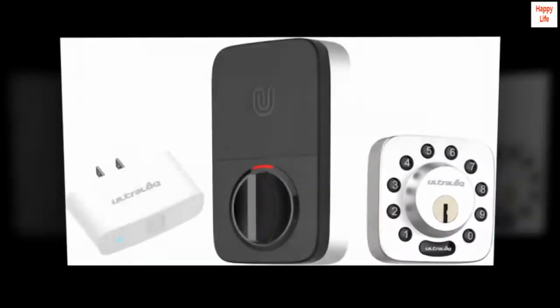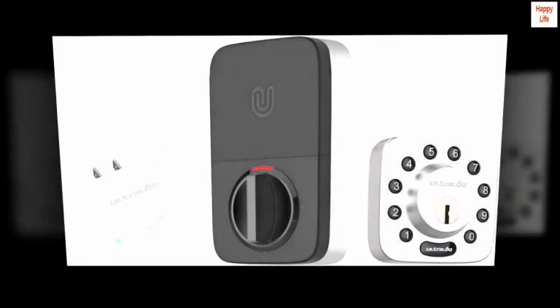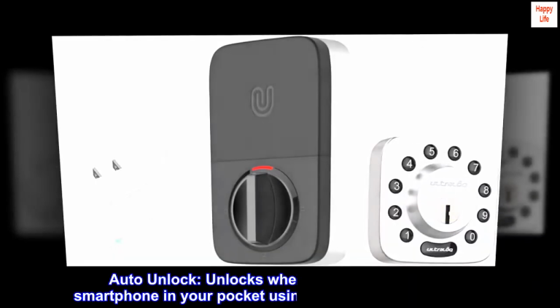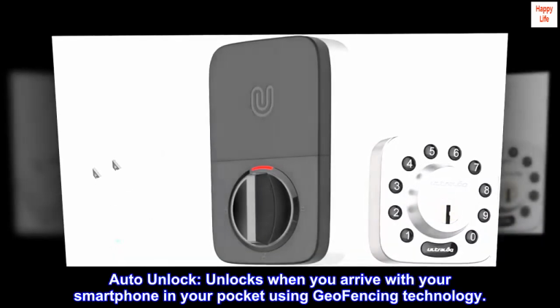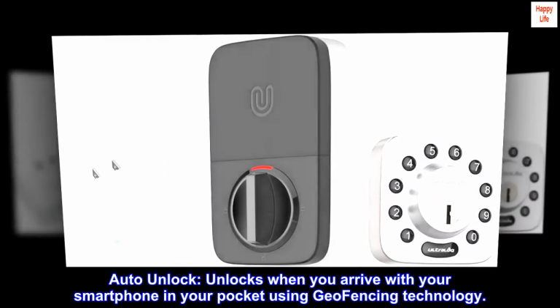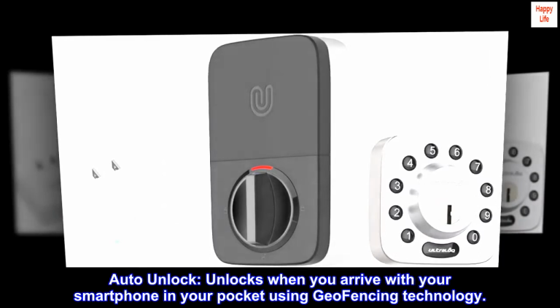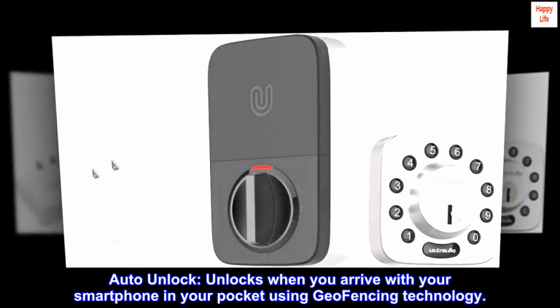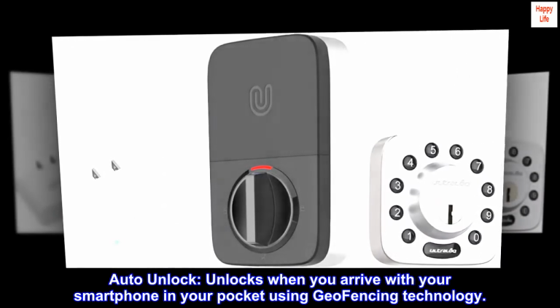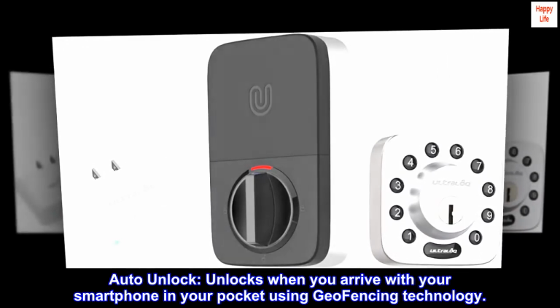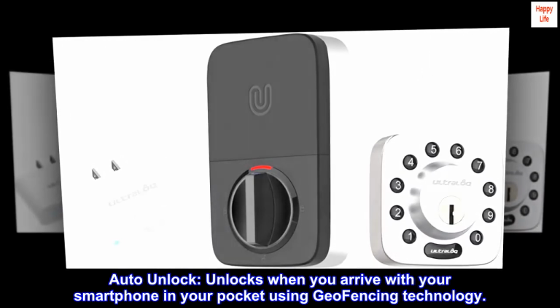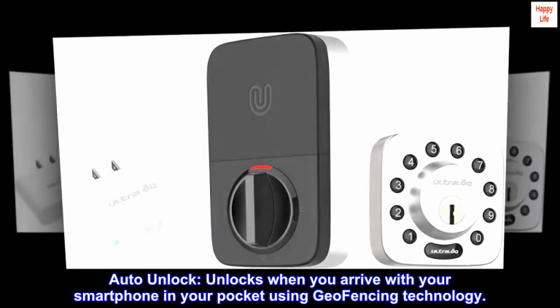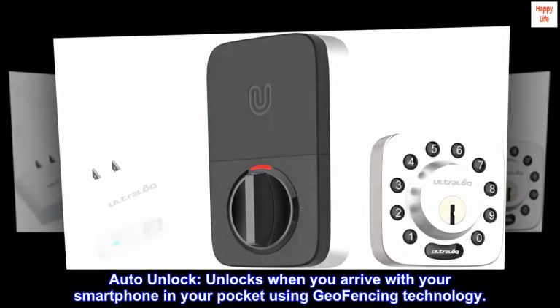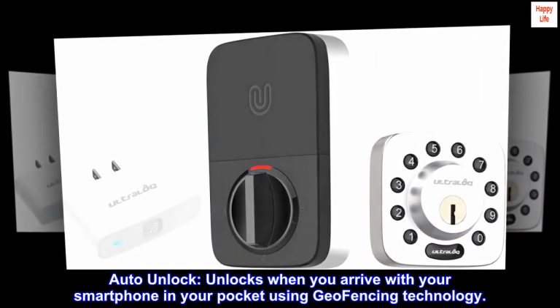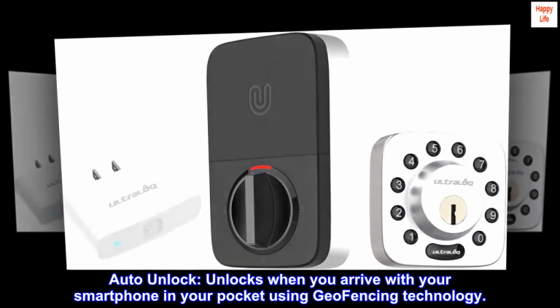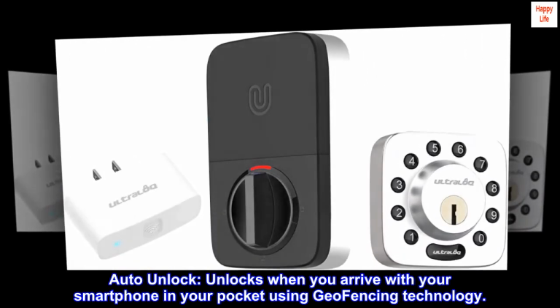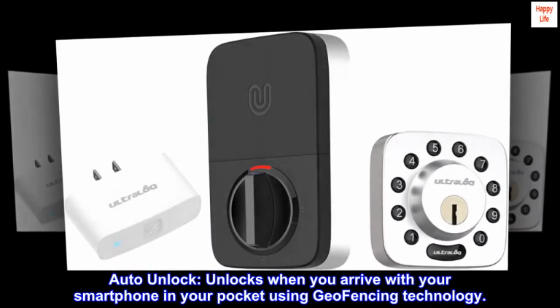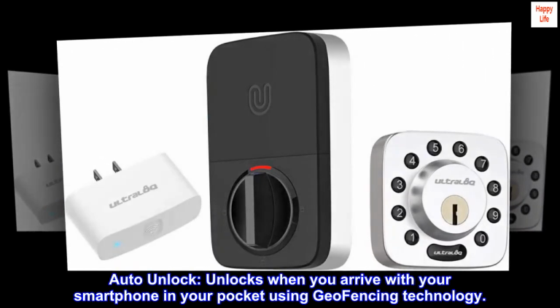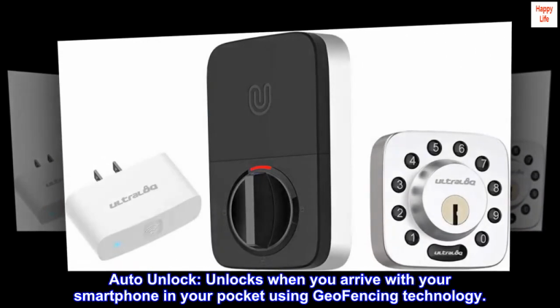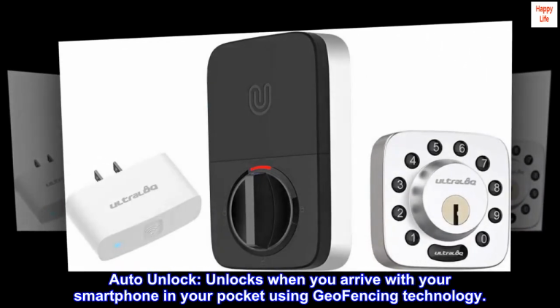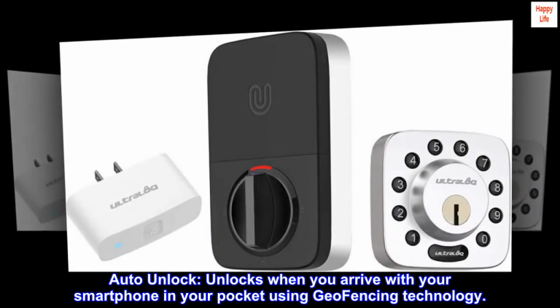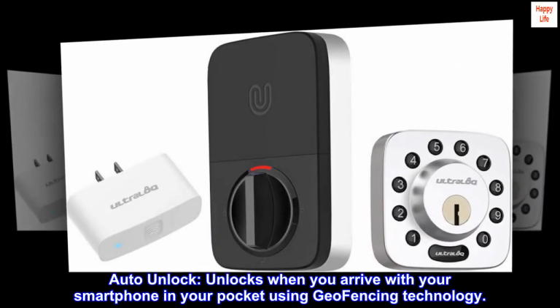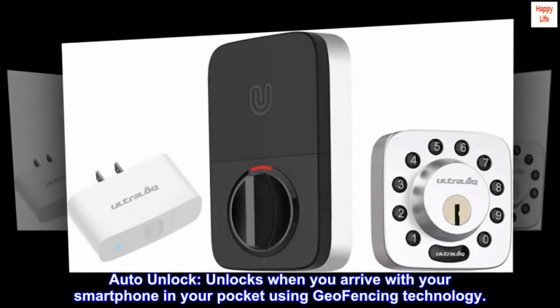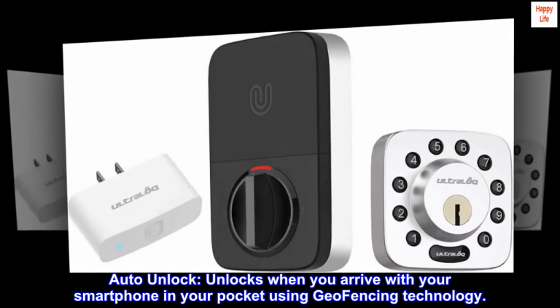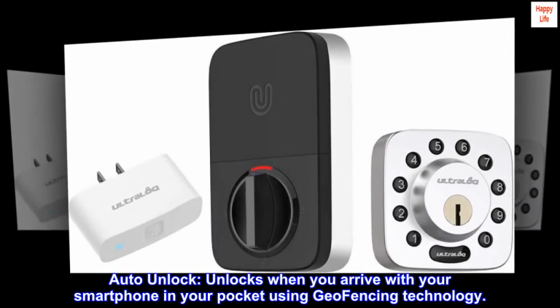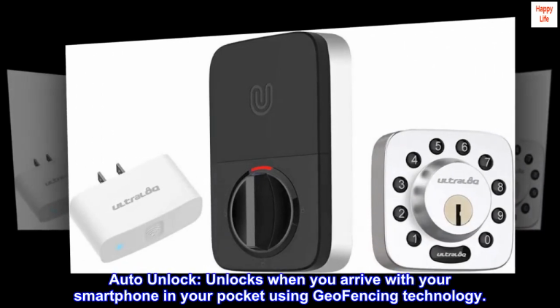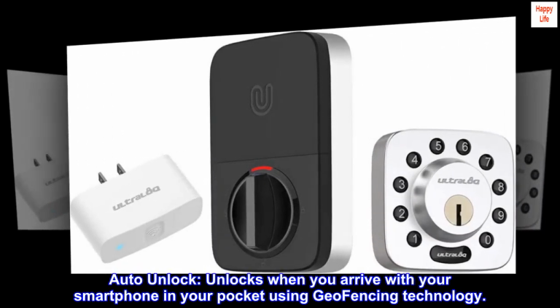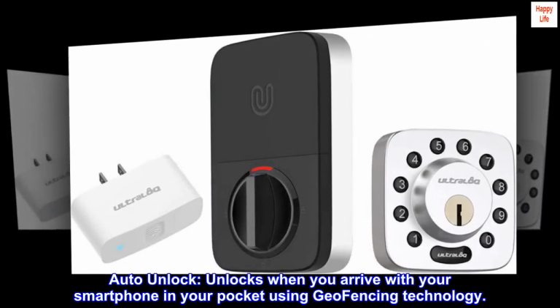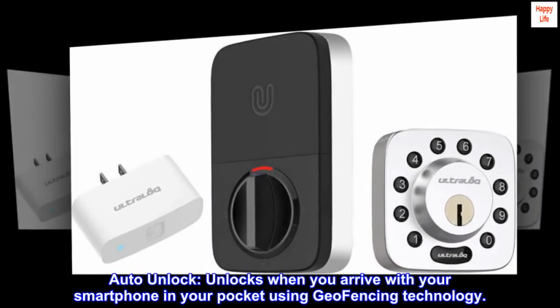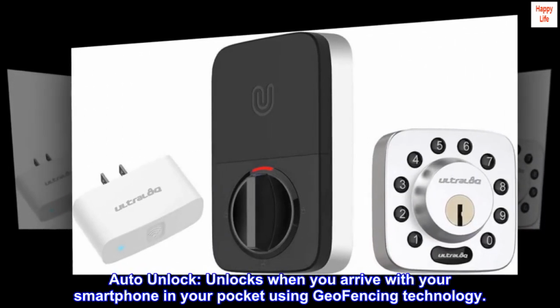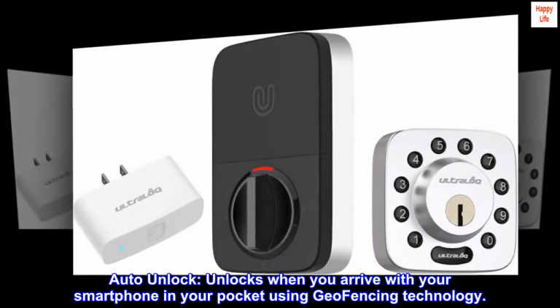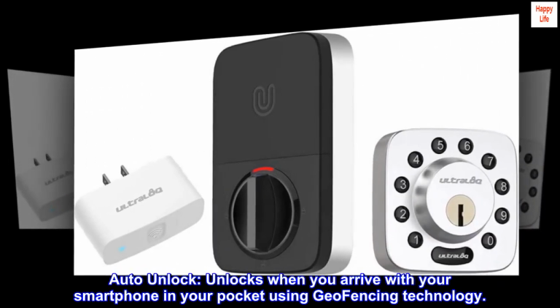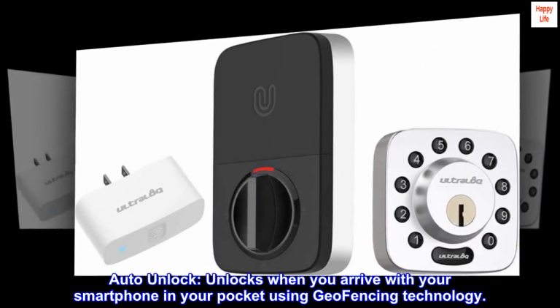Auto unlock: unlocks when you arrive with your smartphone in your pocket using geo-fencing technology.